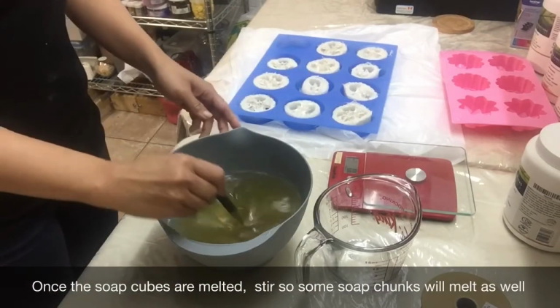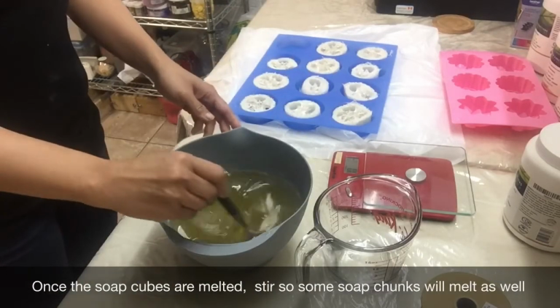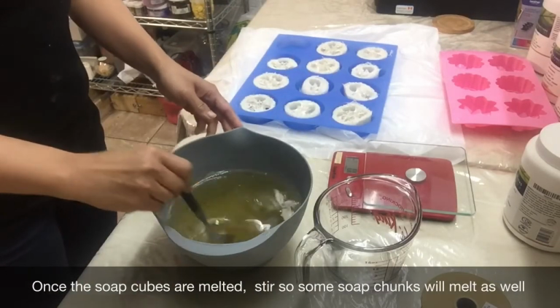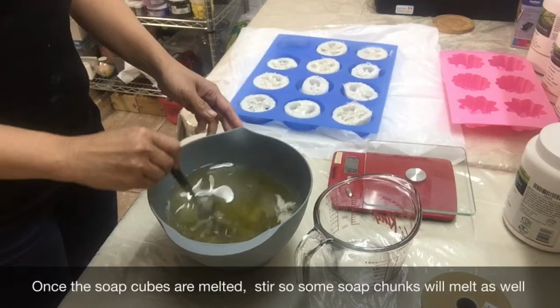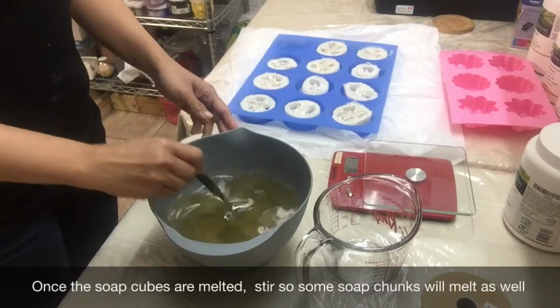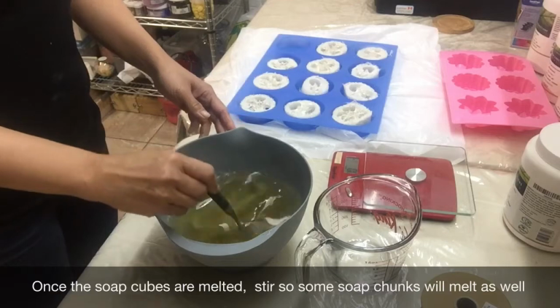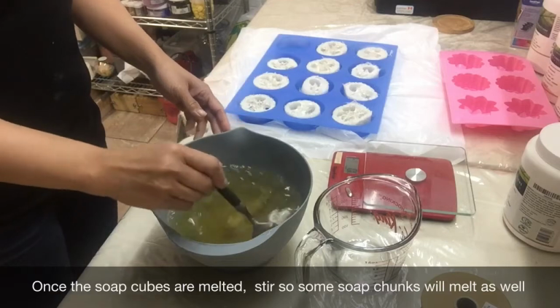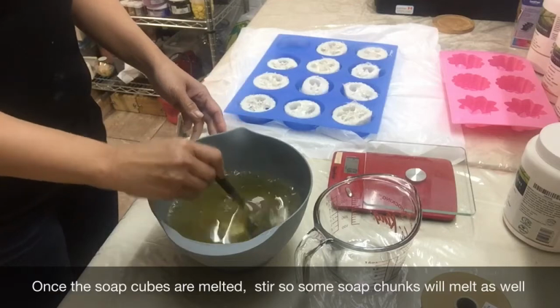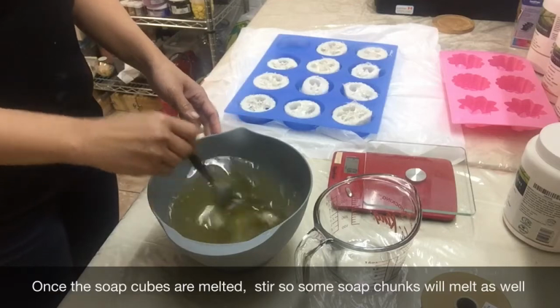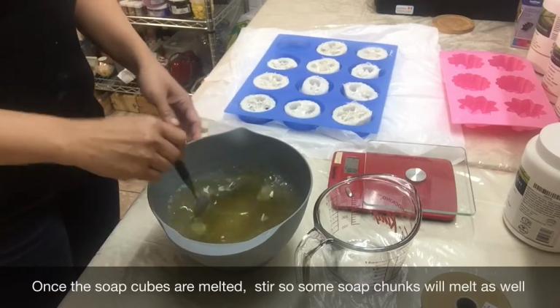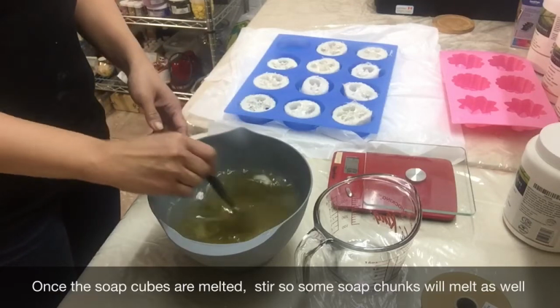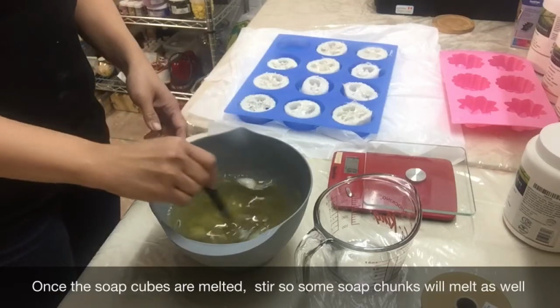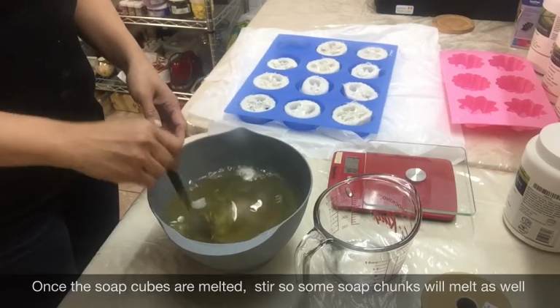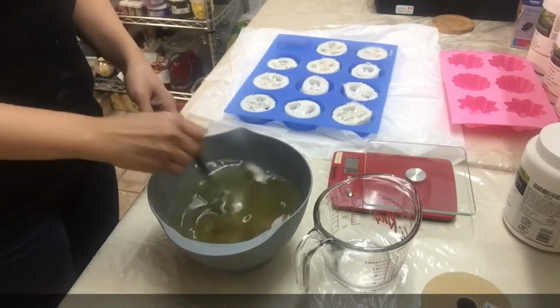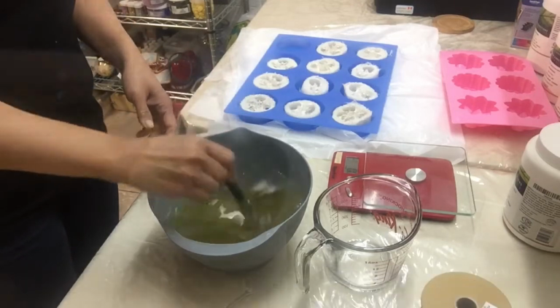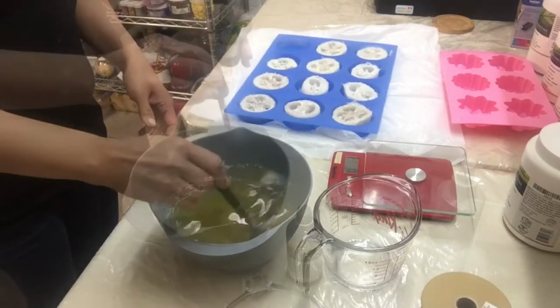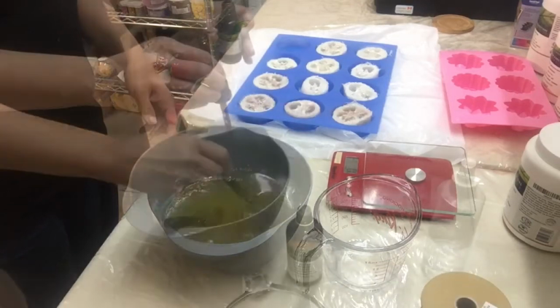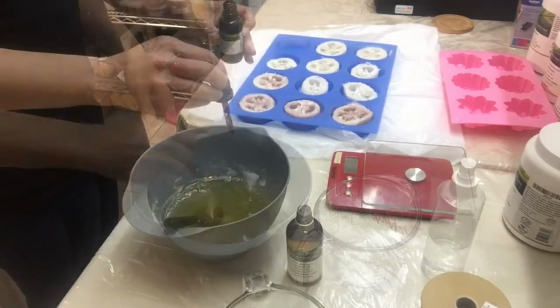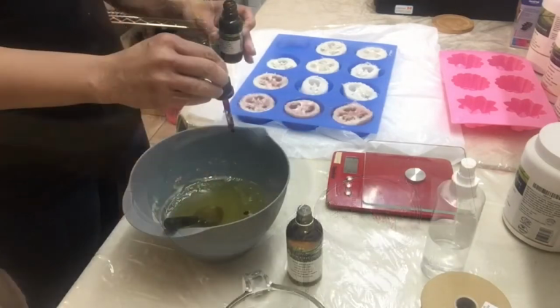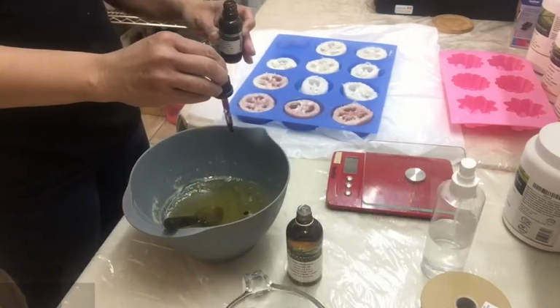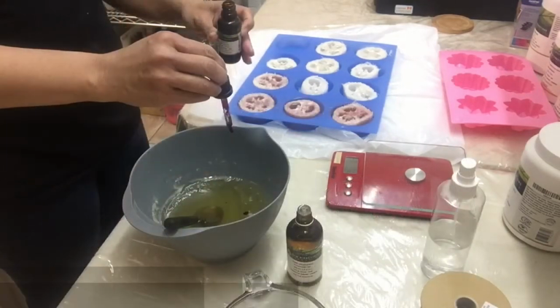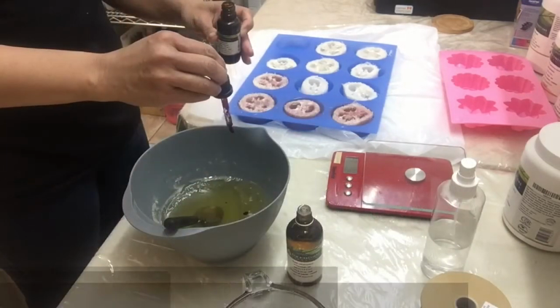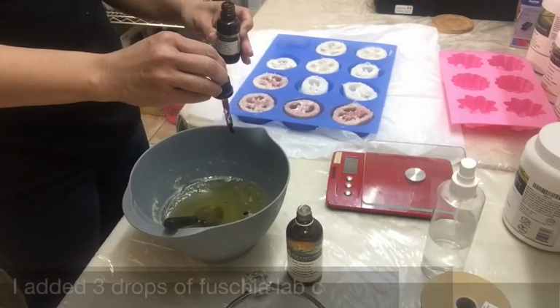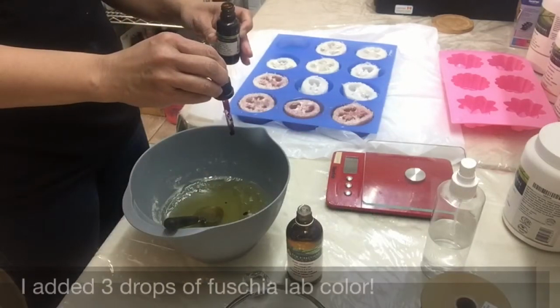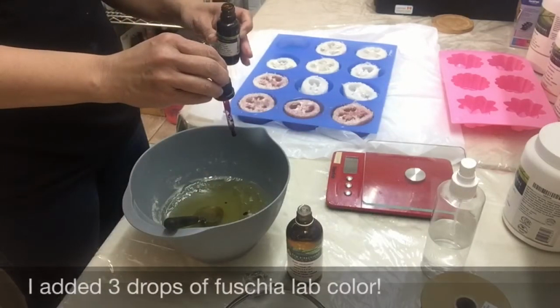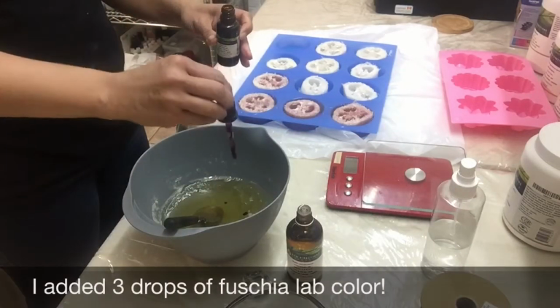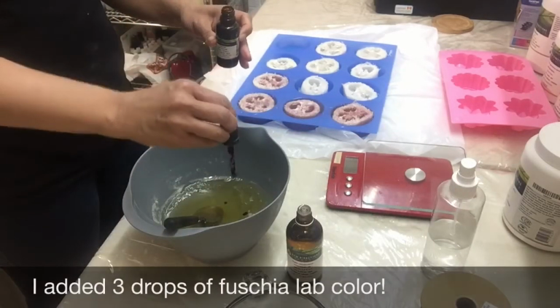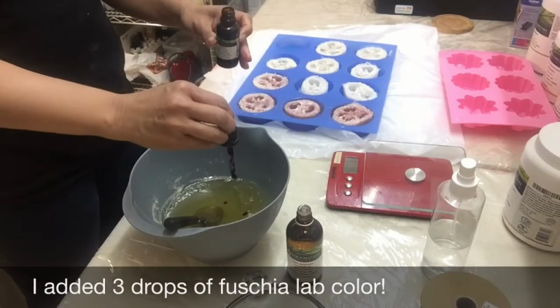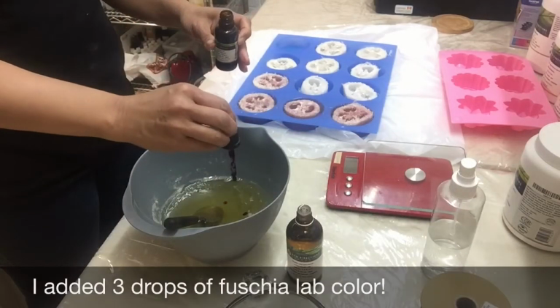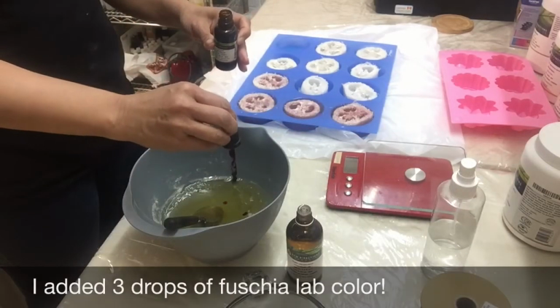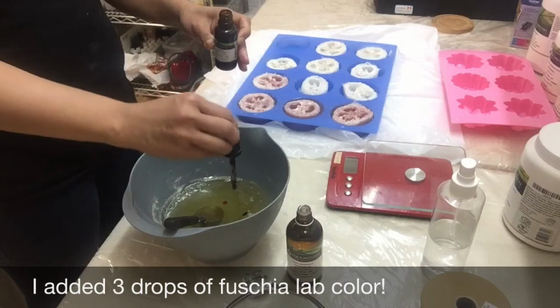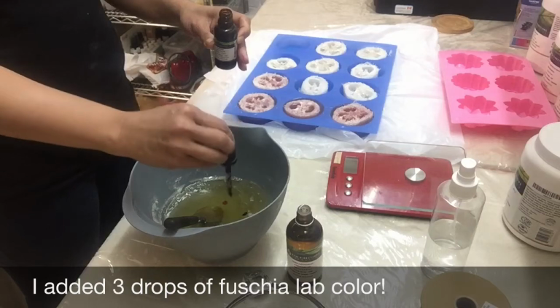Remove from the microwave. Stir the soap so the remaining soap chunks will be melted as well.